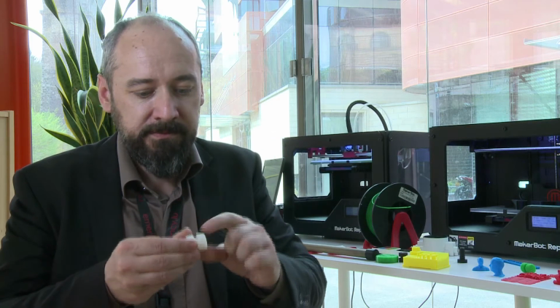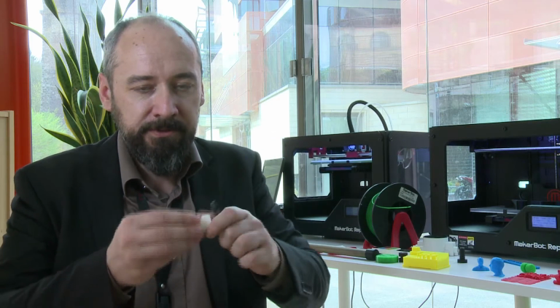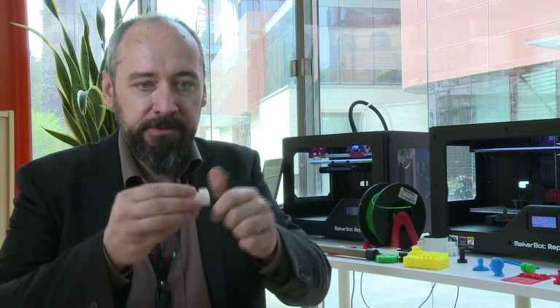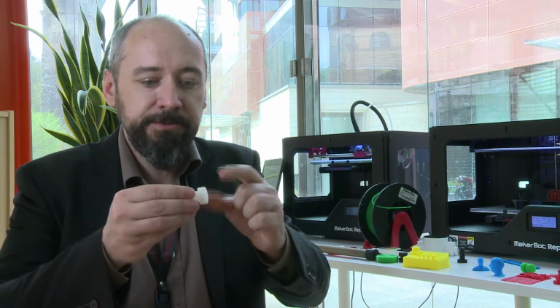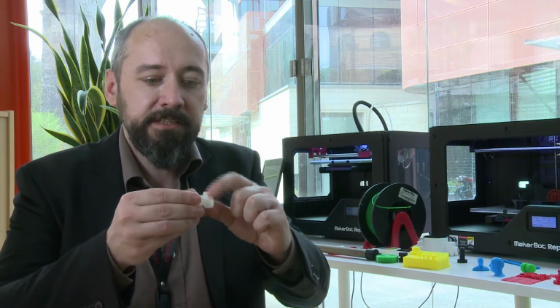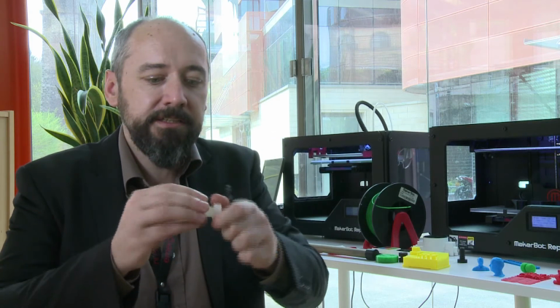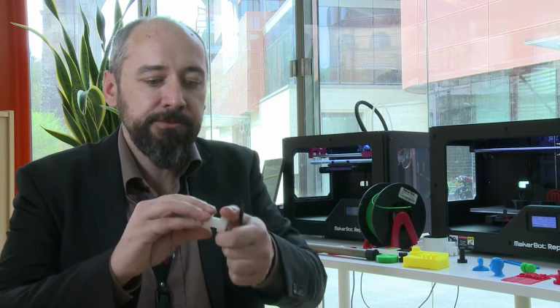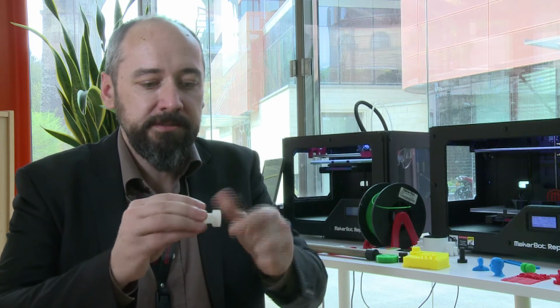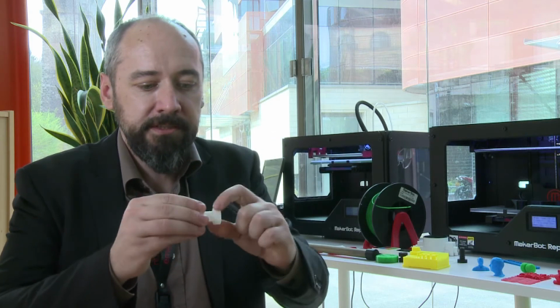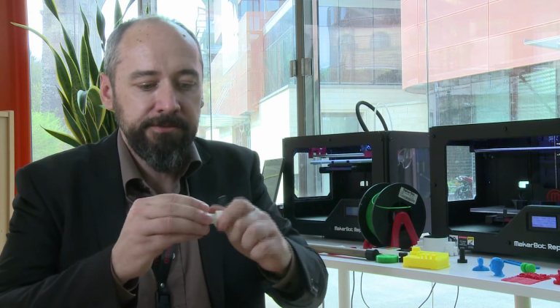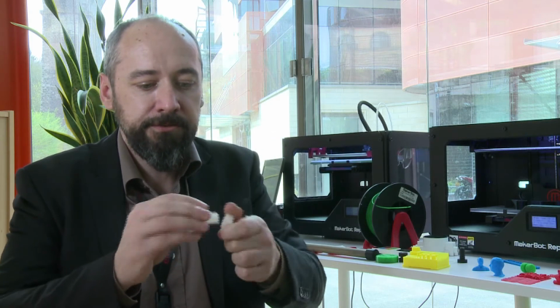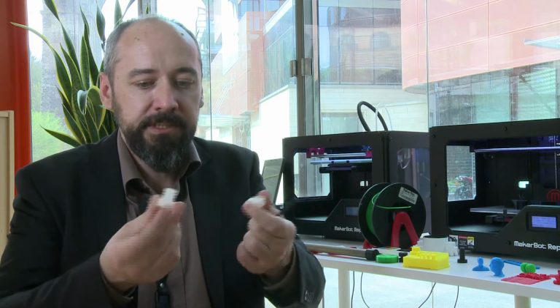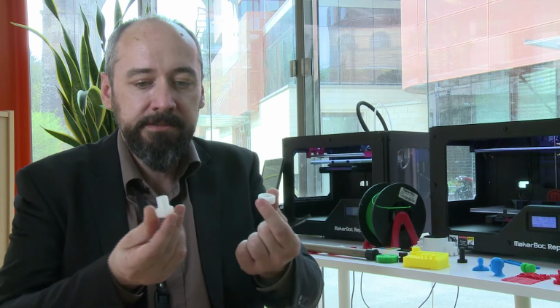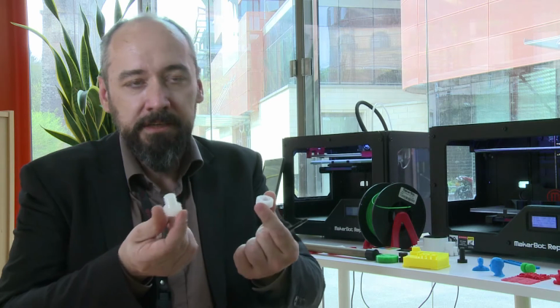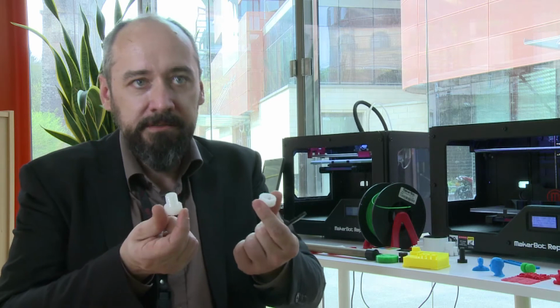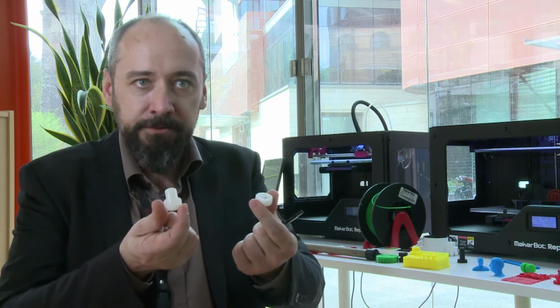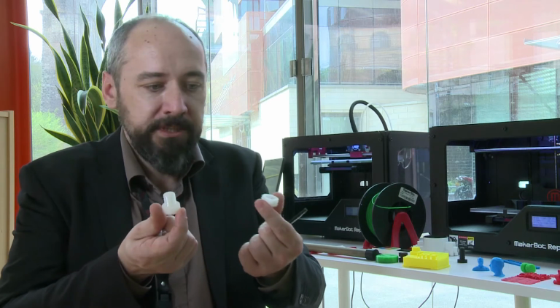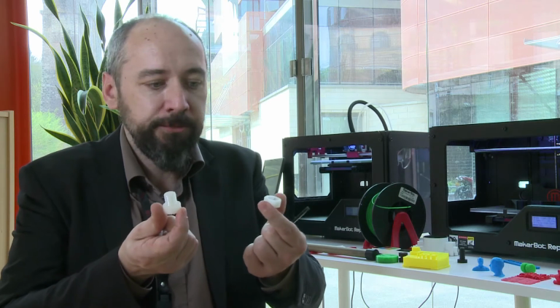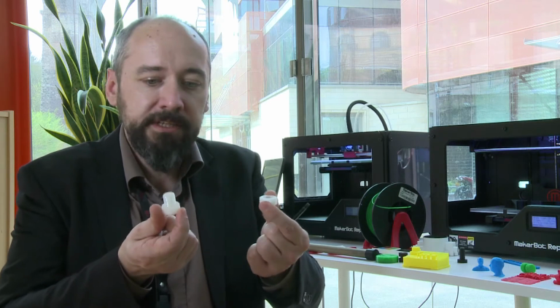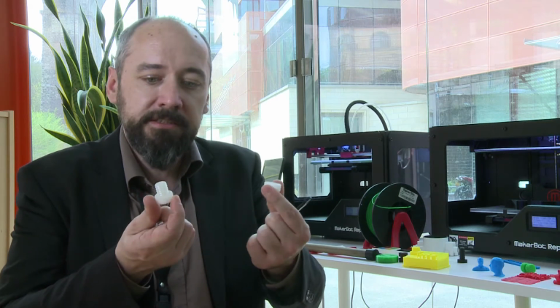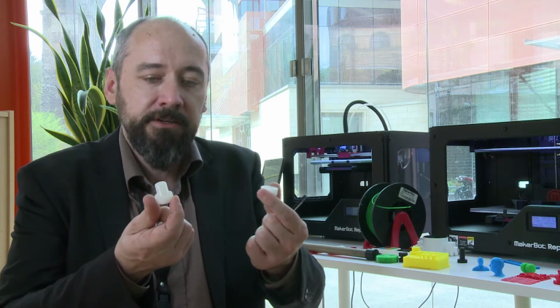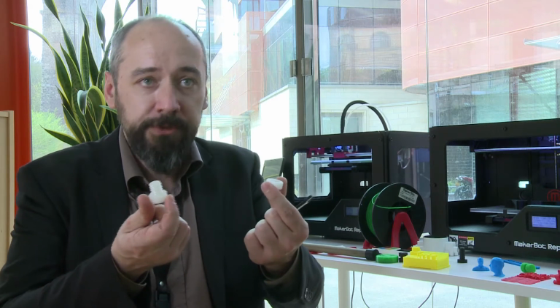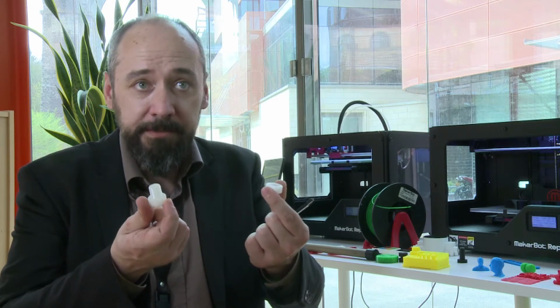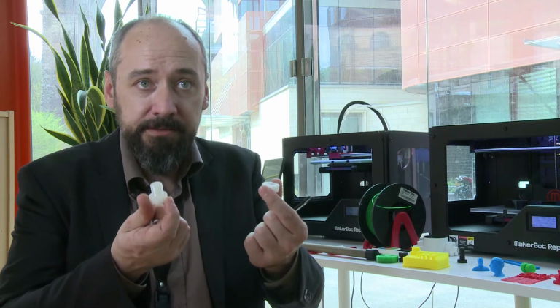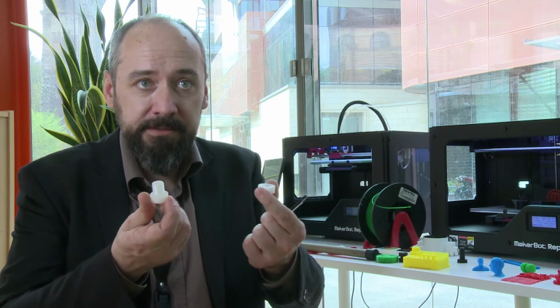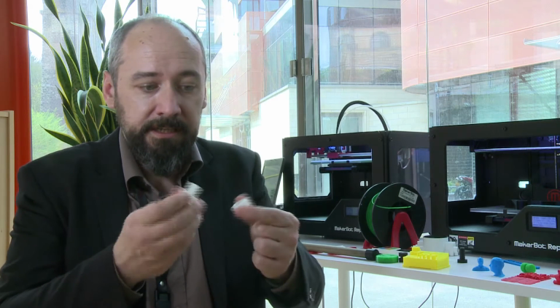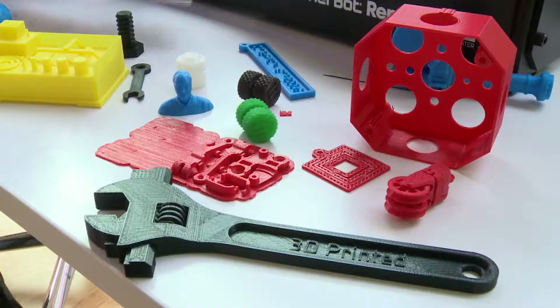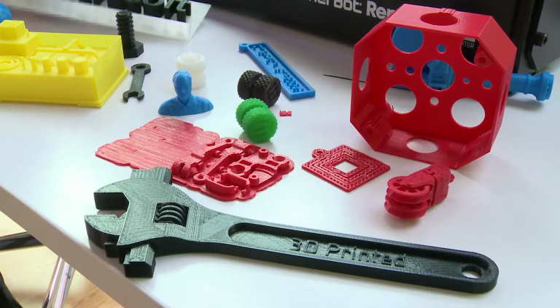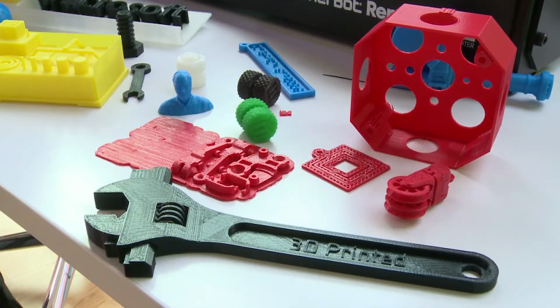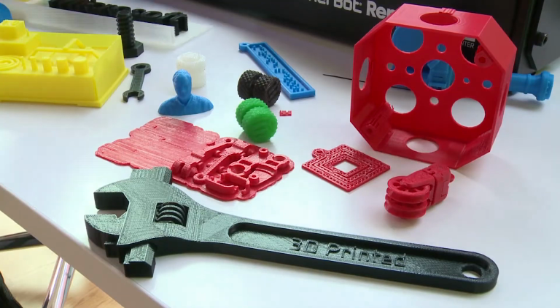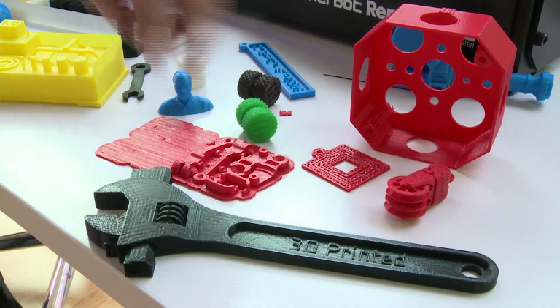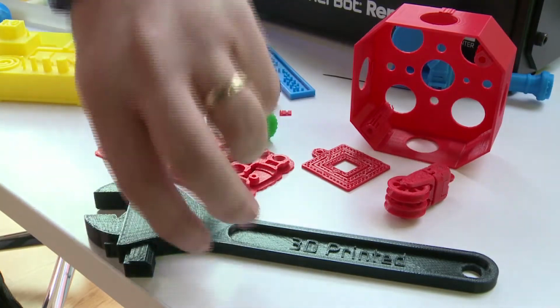It takes only 5 minutes to print certain things. Another object, like one with a little screw, you can print that in 20 minutes. Very exciting.